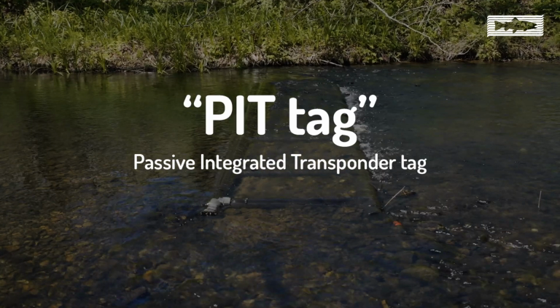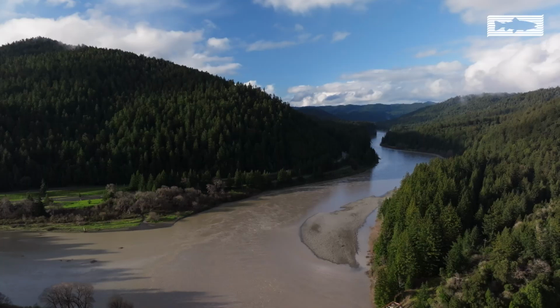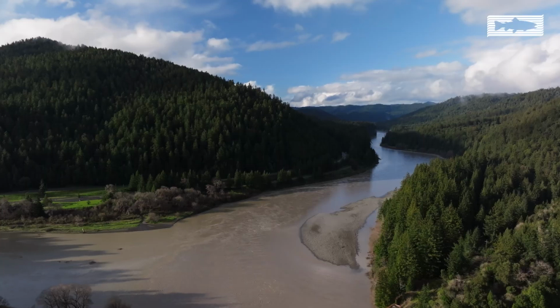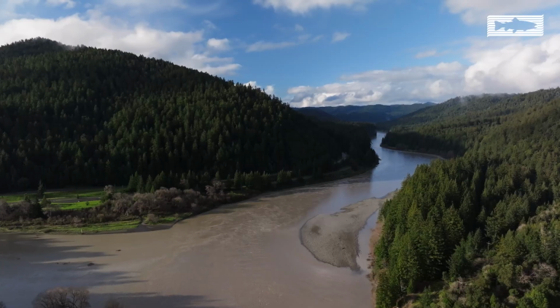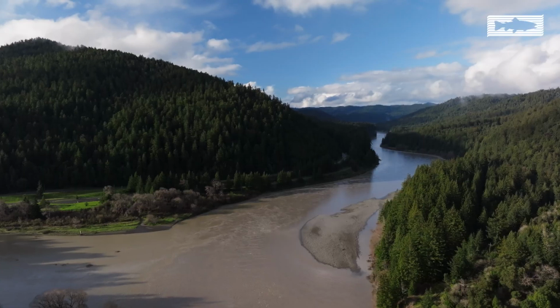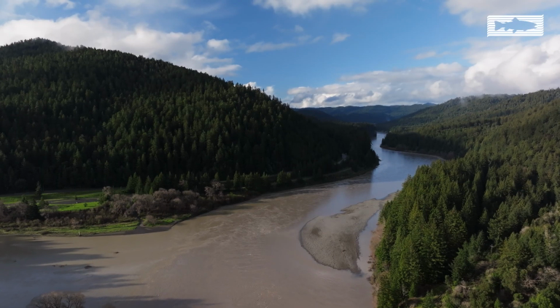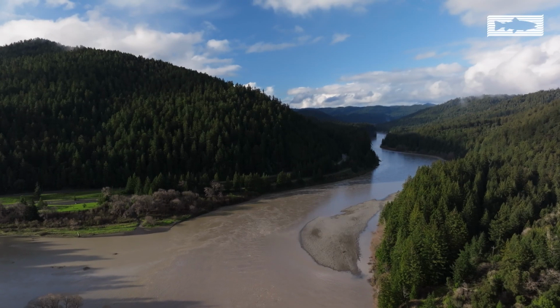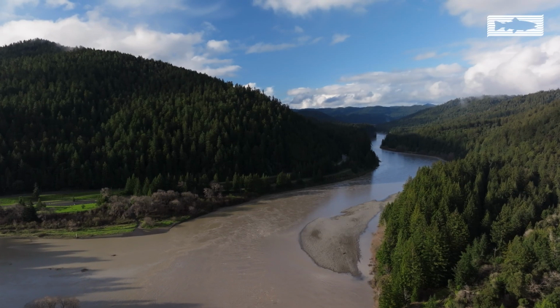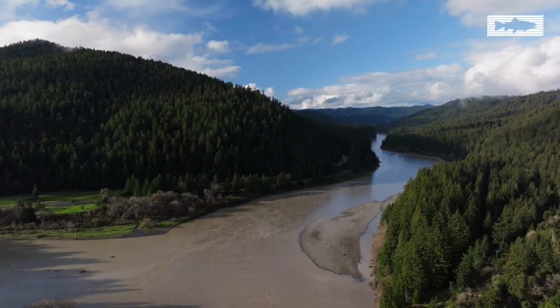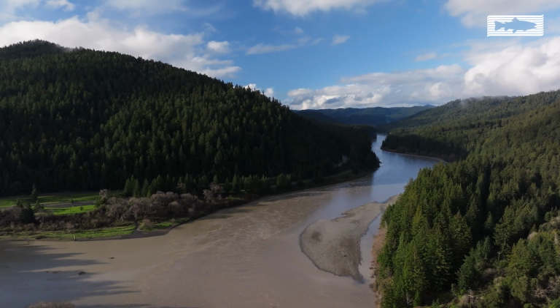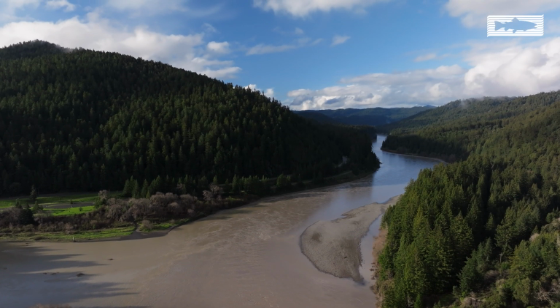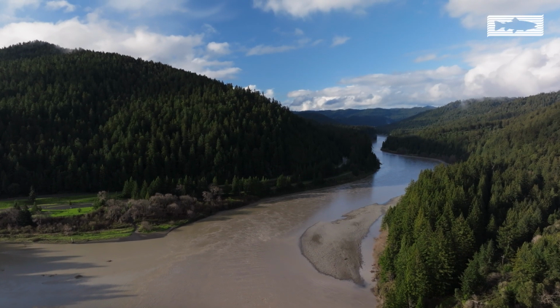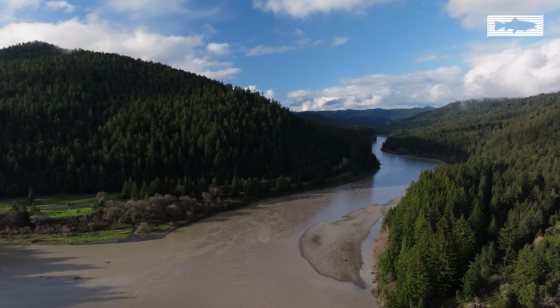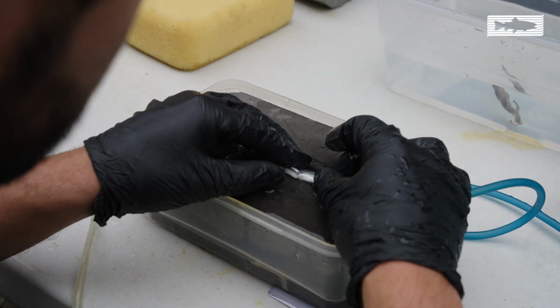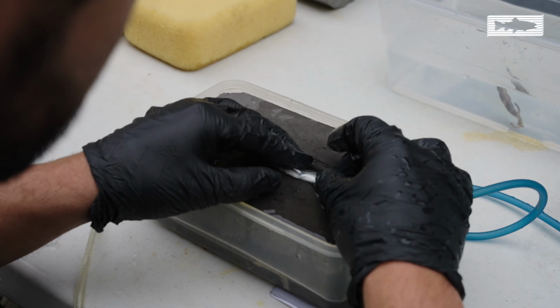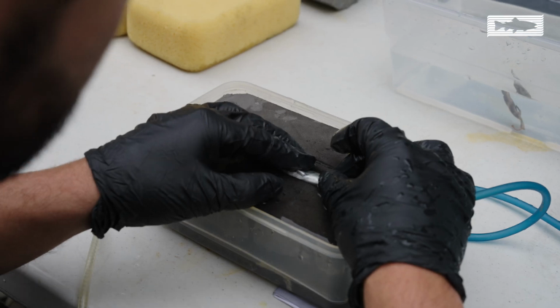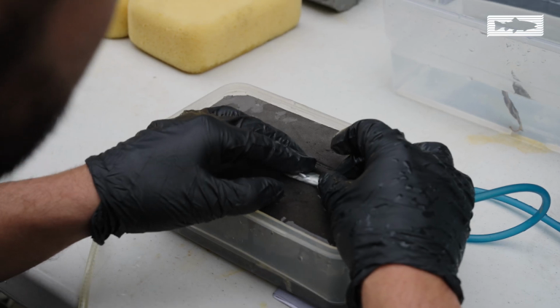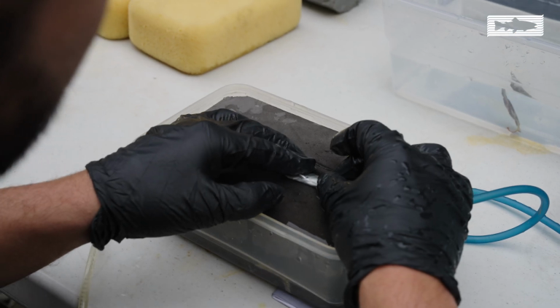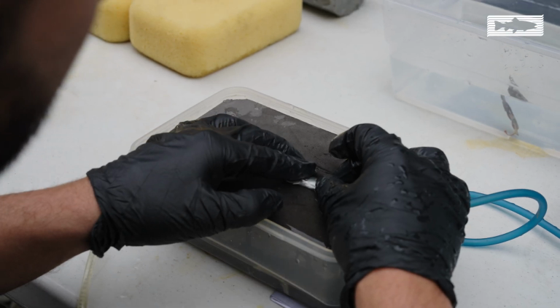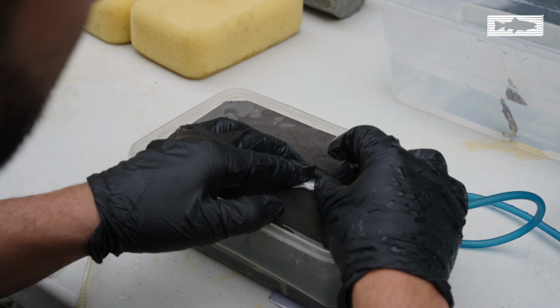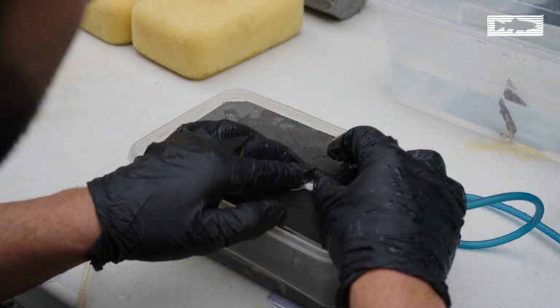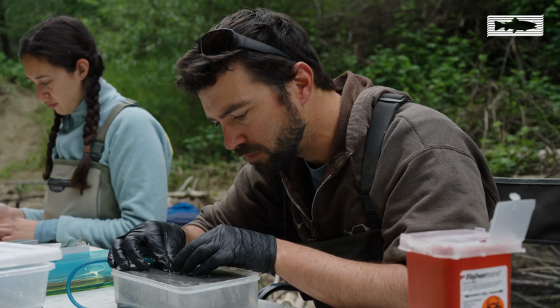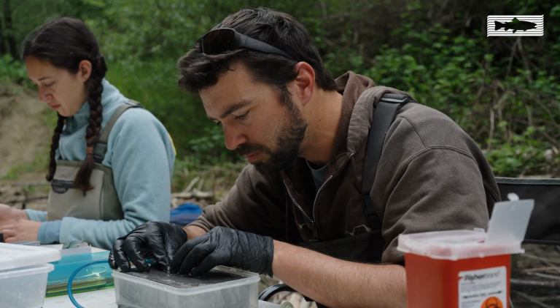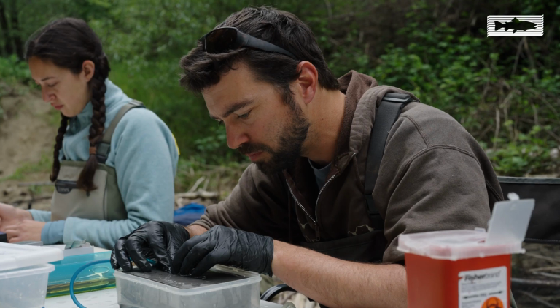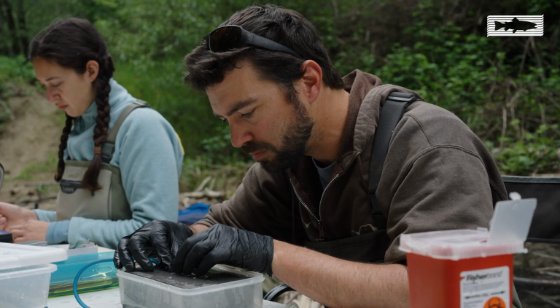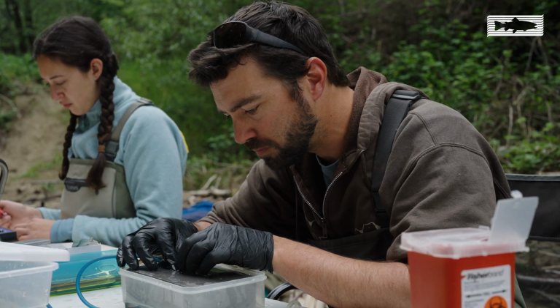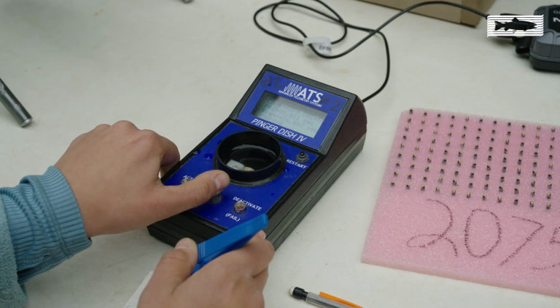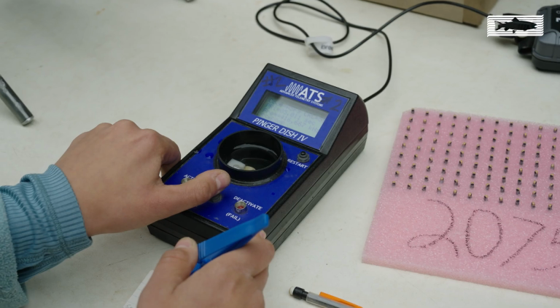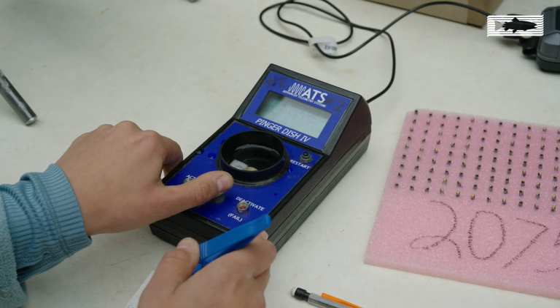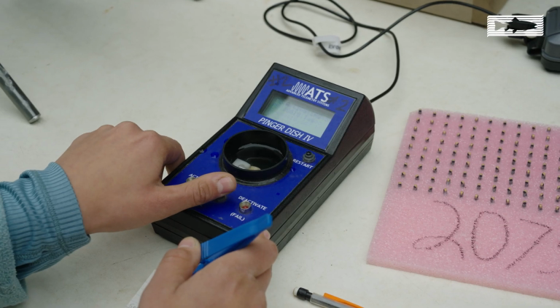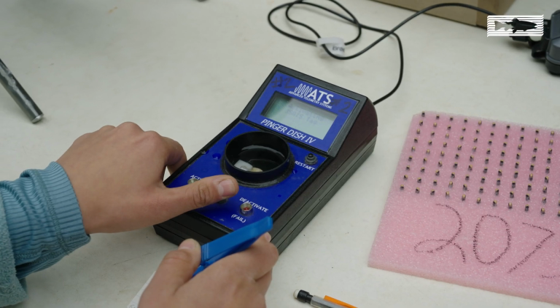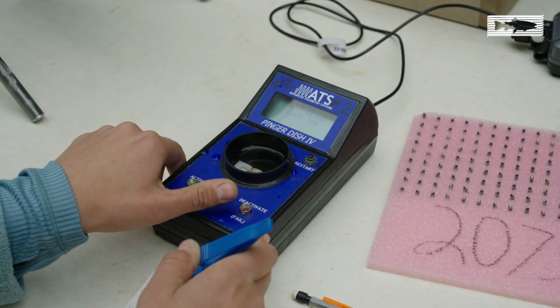In the South Fork Eel River, we use acoustic telemetry tags embedded in young fish. These send out a ping when they pass a receiver.